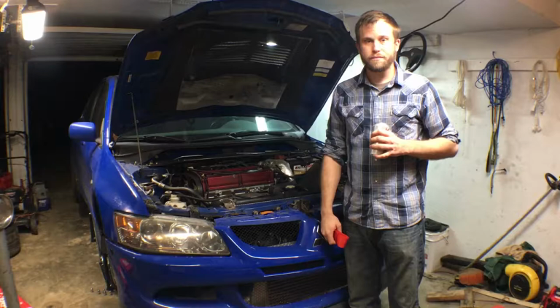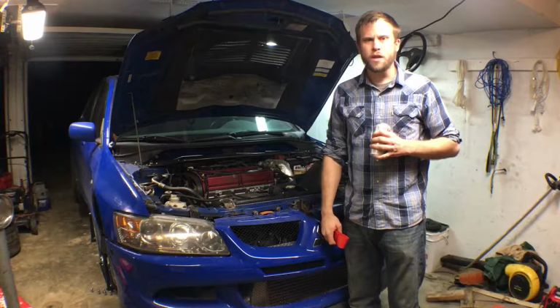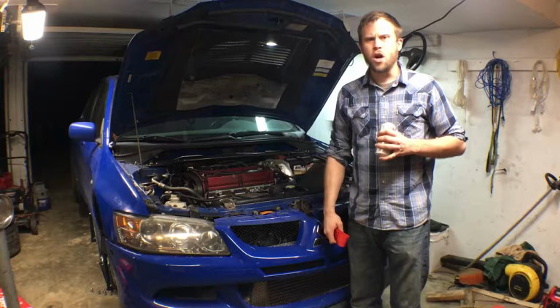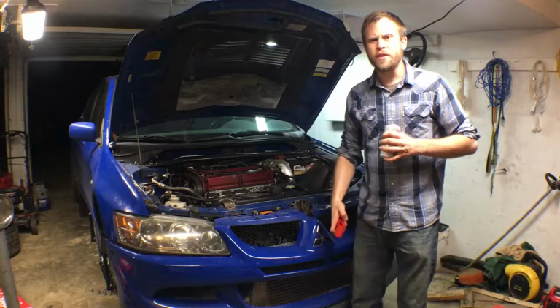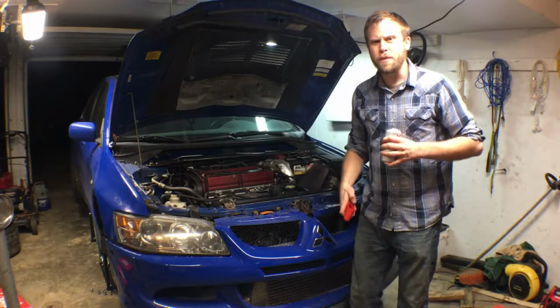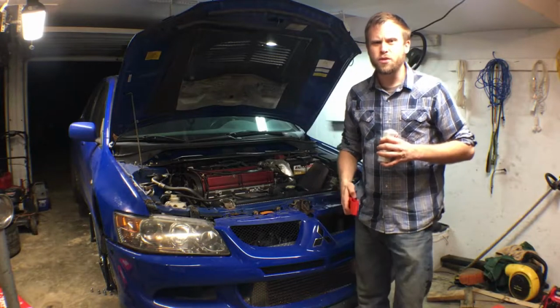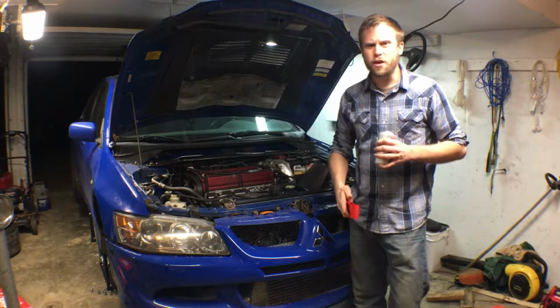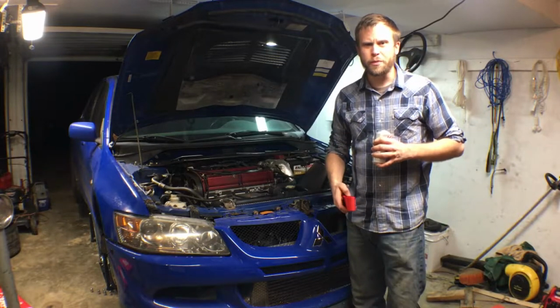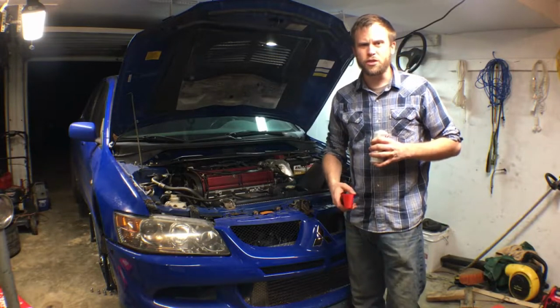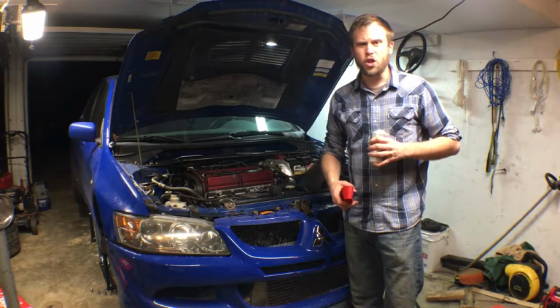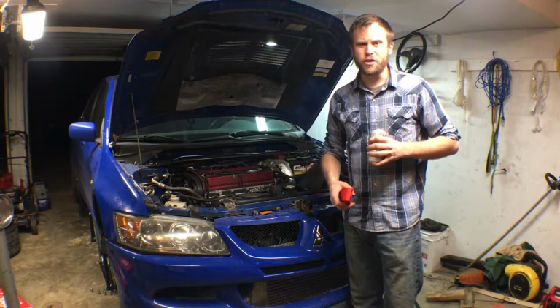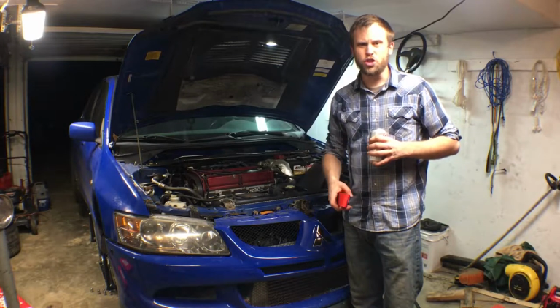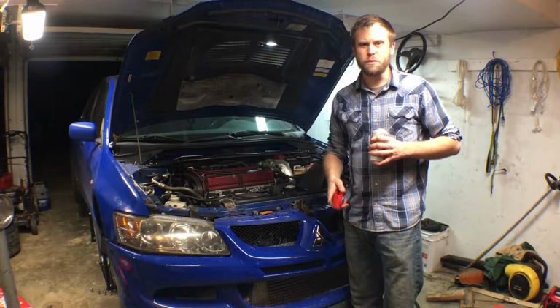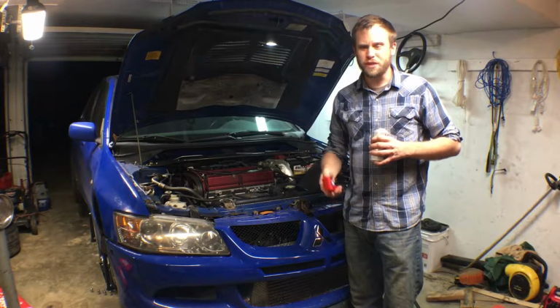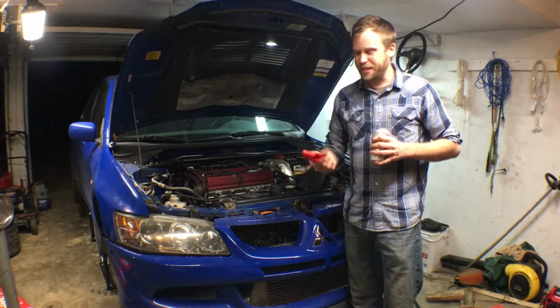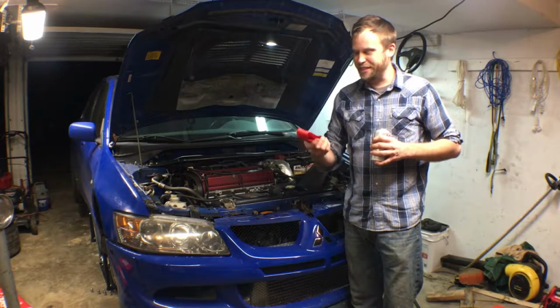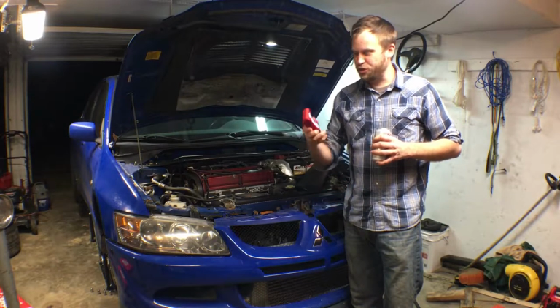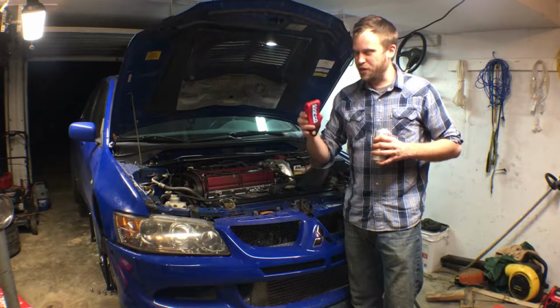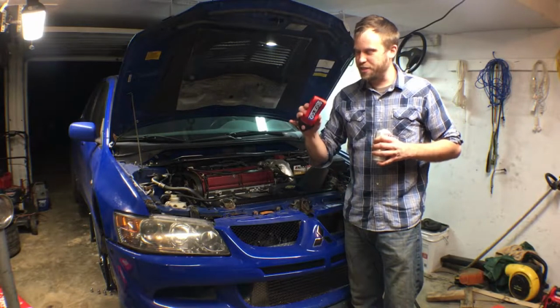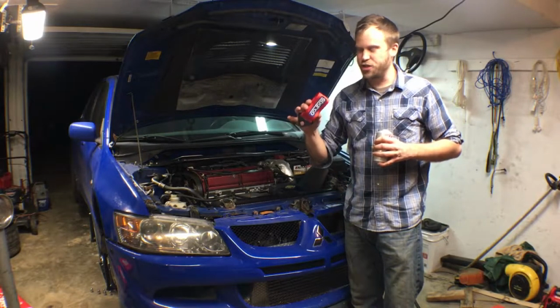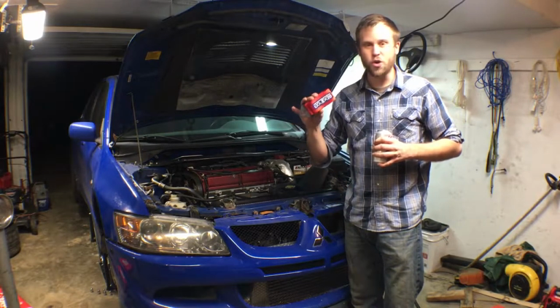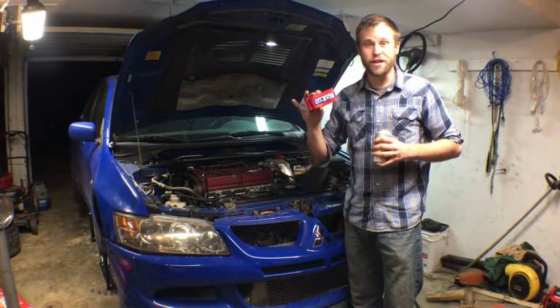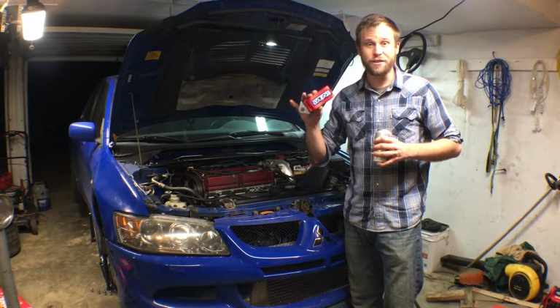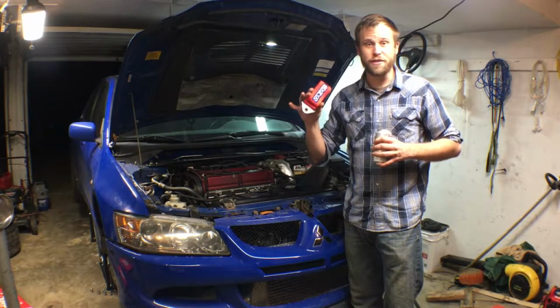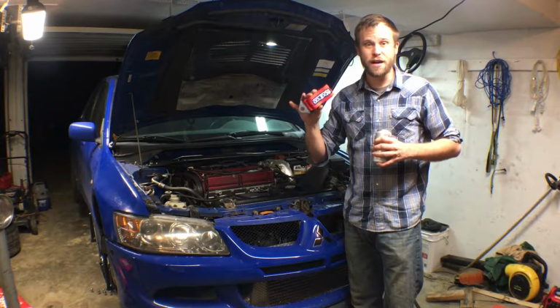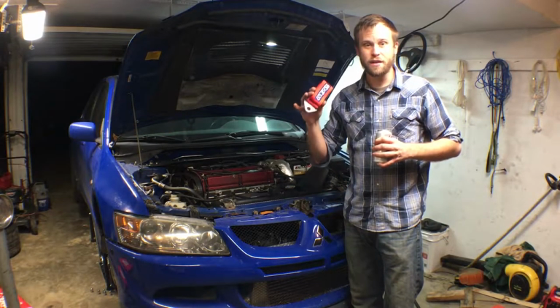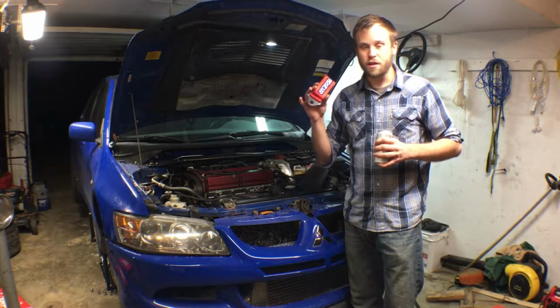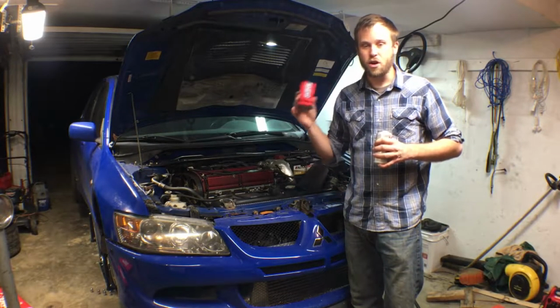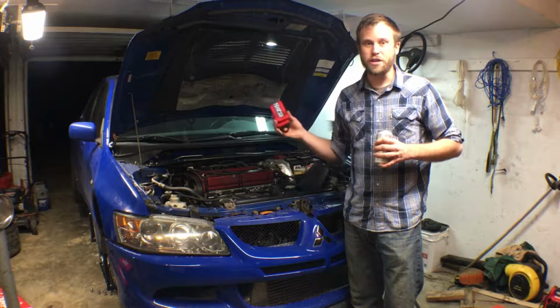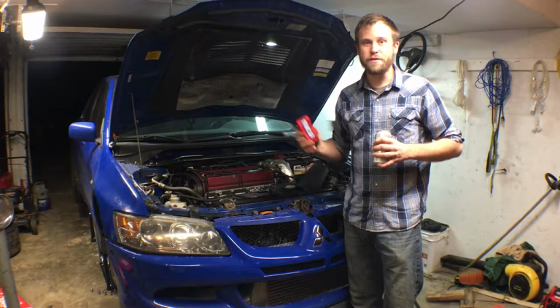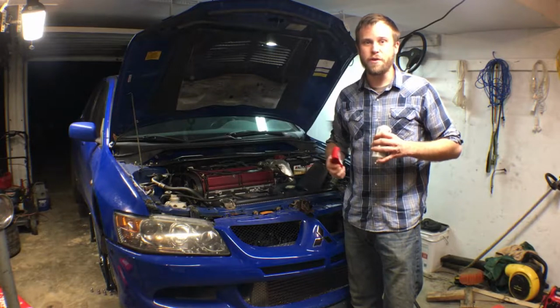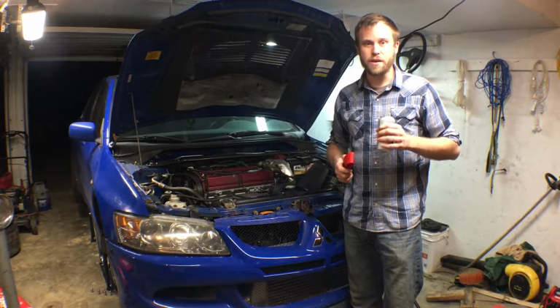On this episode, I'm going to be installing the cheapest and least racy tow hook I could find on an EVO 8.